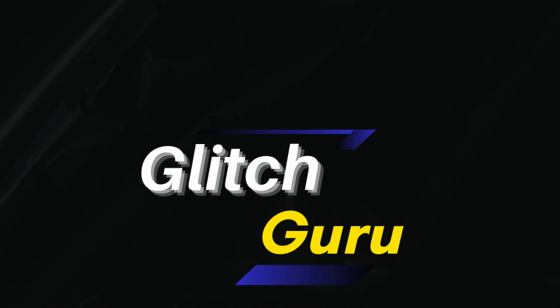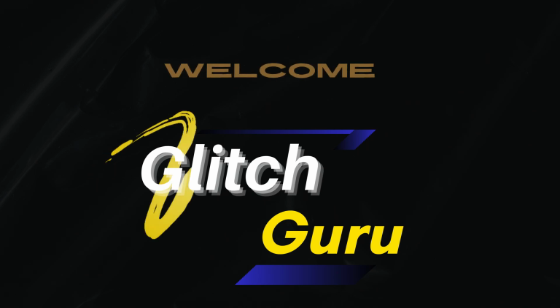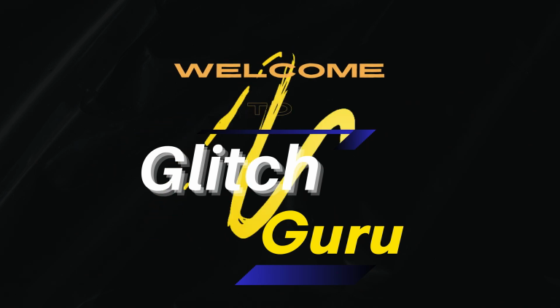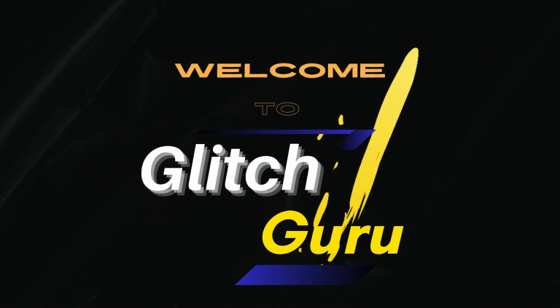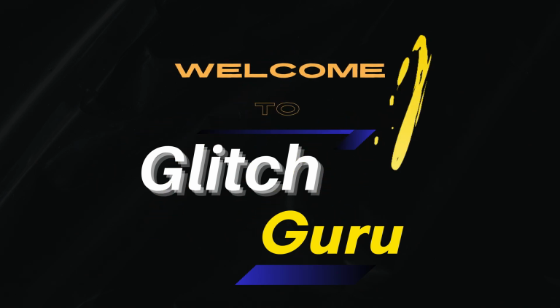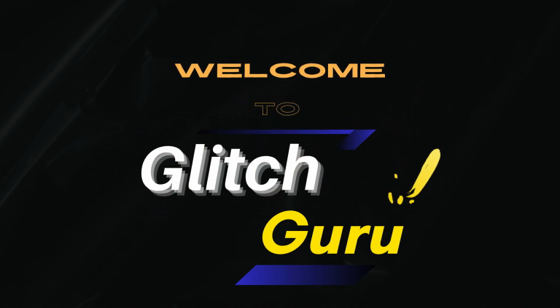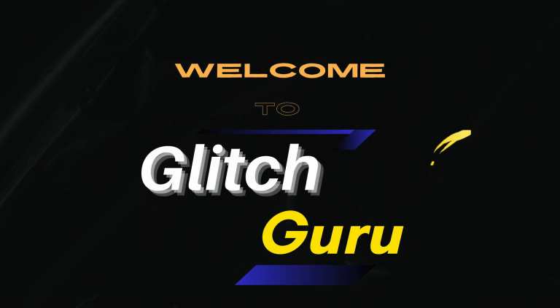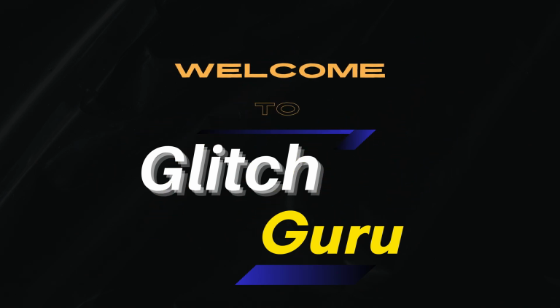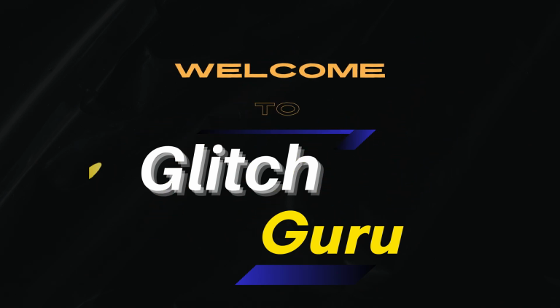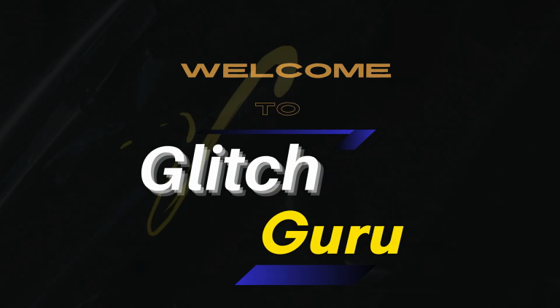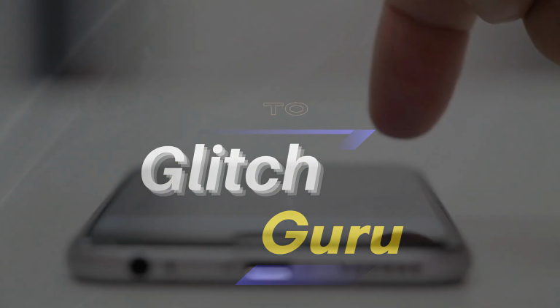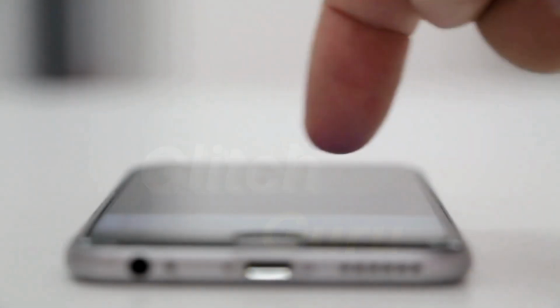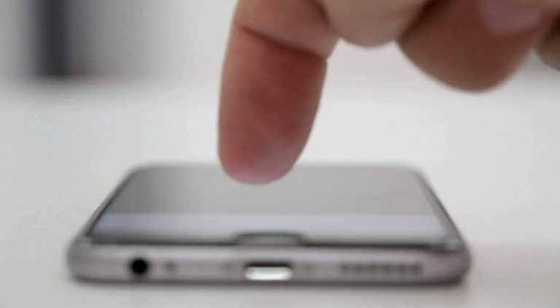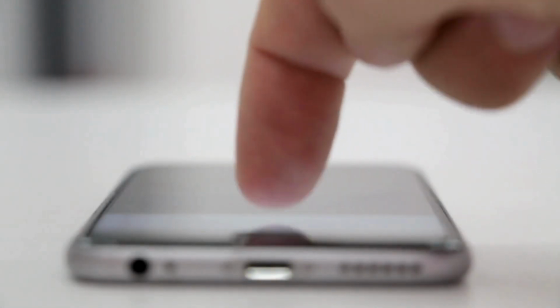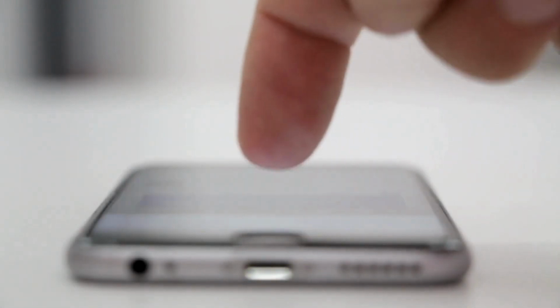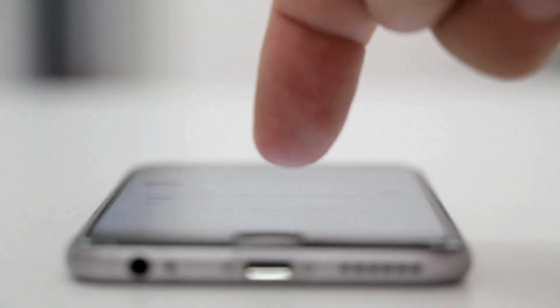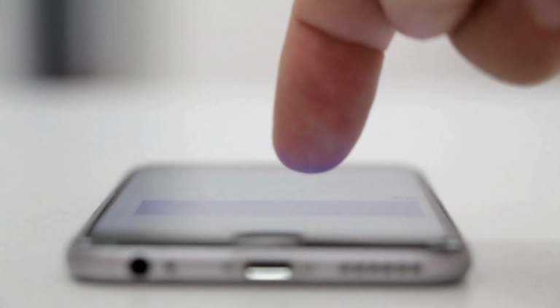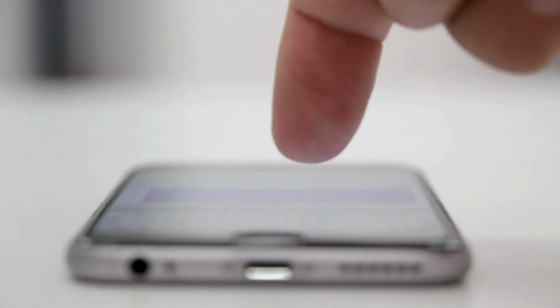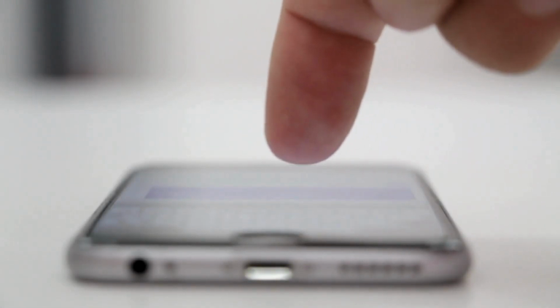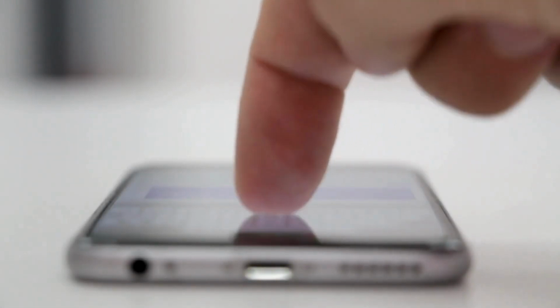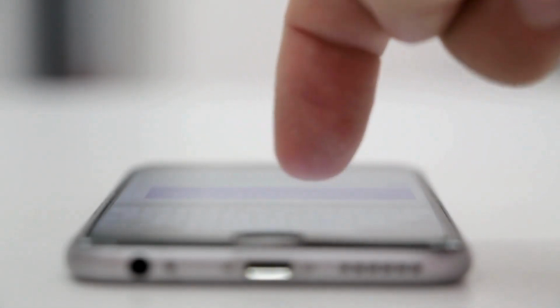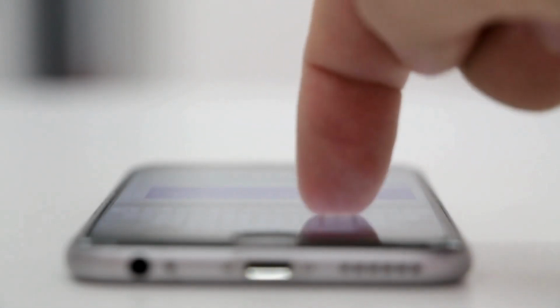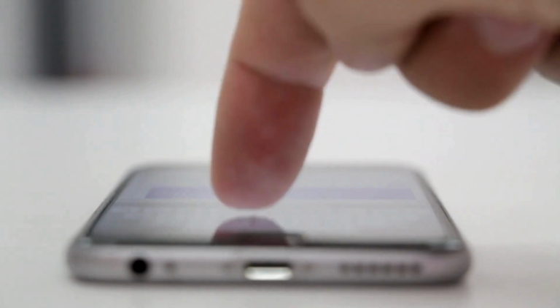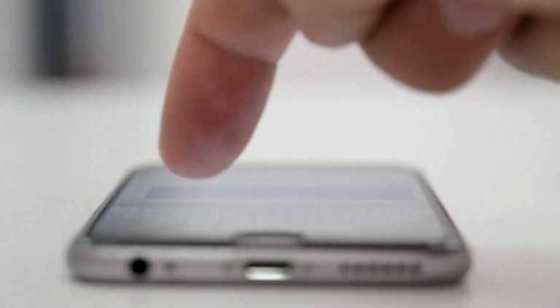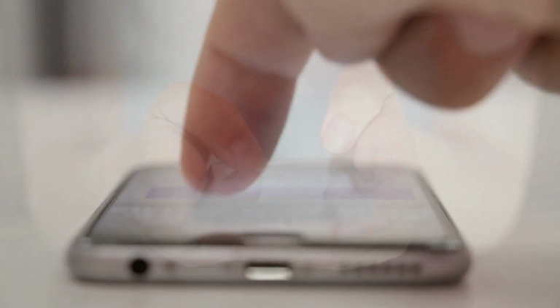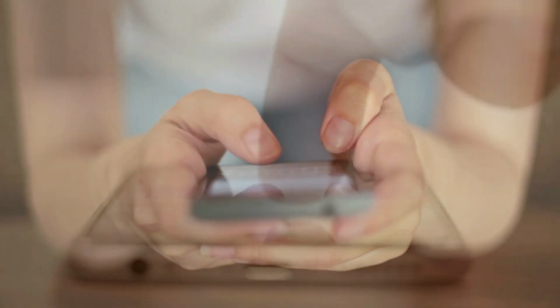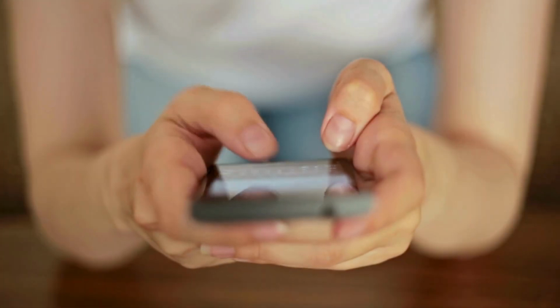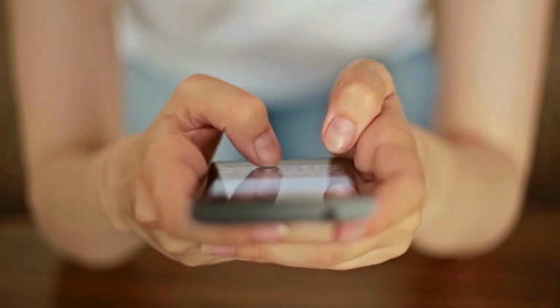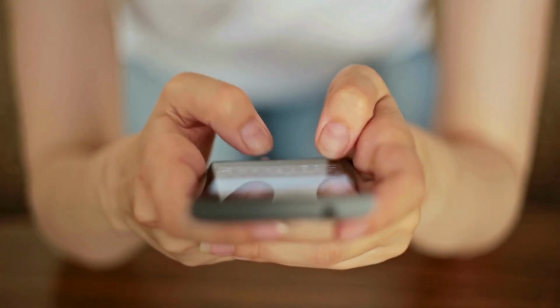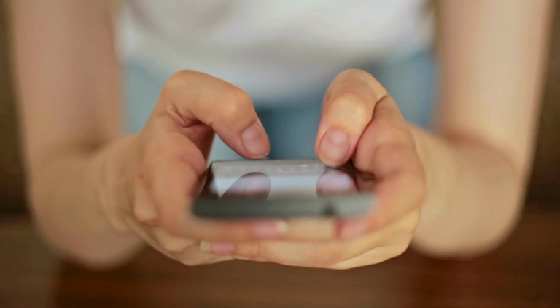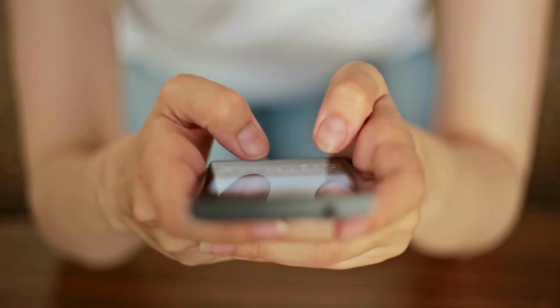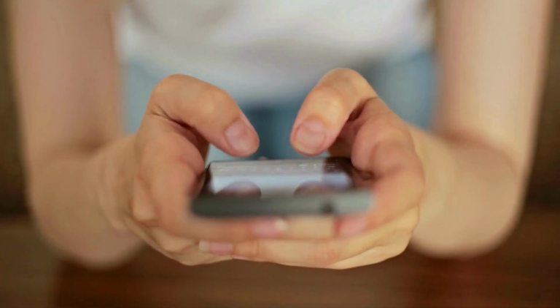Hi everyone, welcome to Glitch Guru. In this video, we'll show you what to do if RCS messaging is not available on your iPhone.